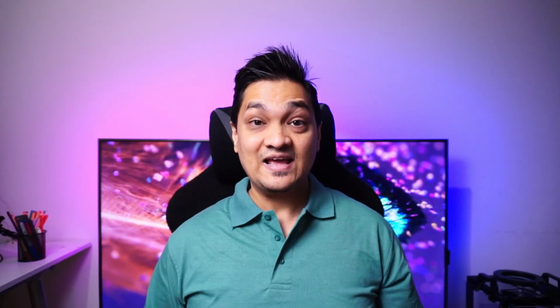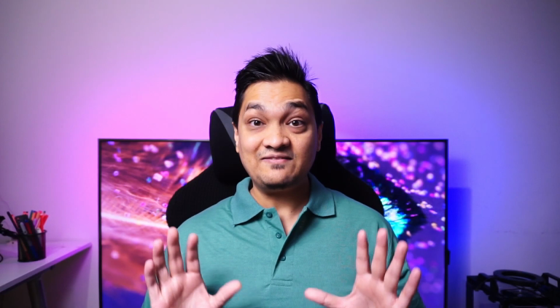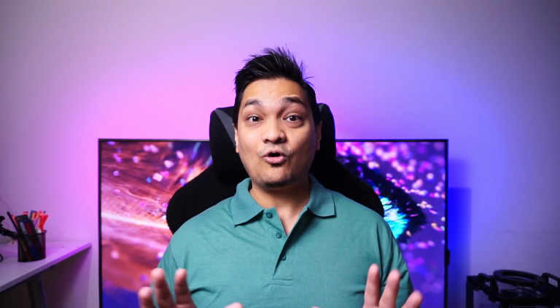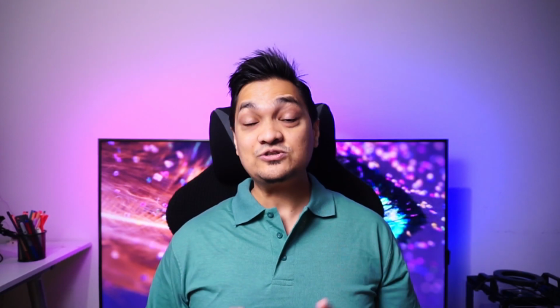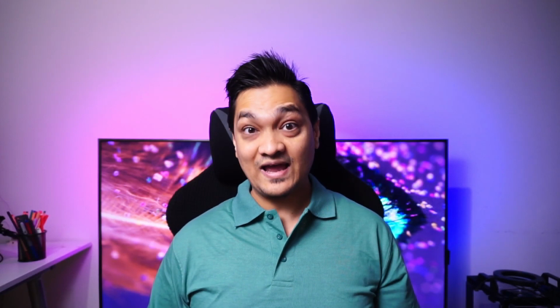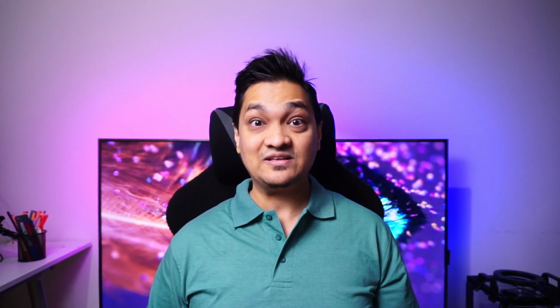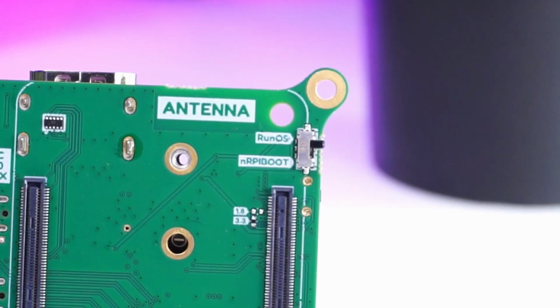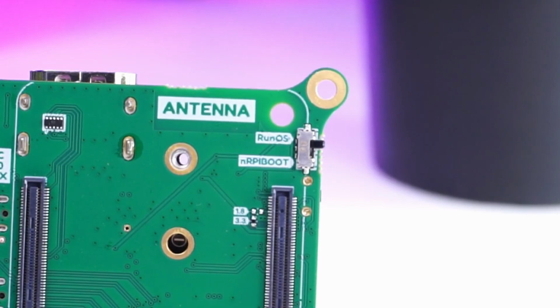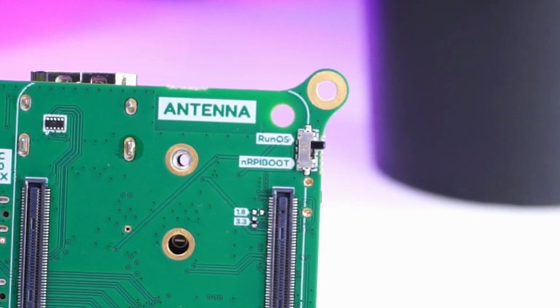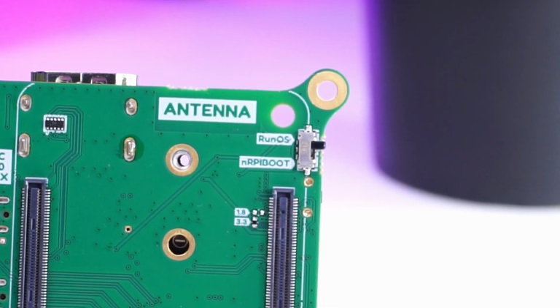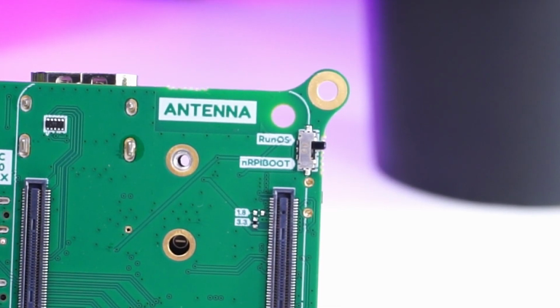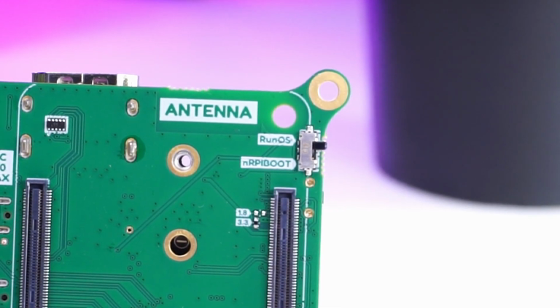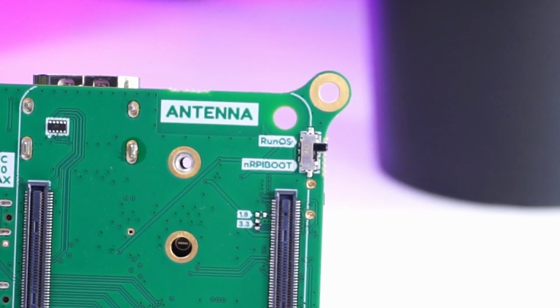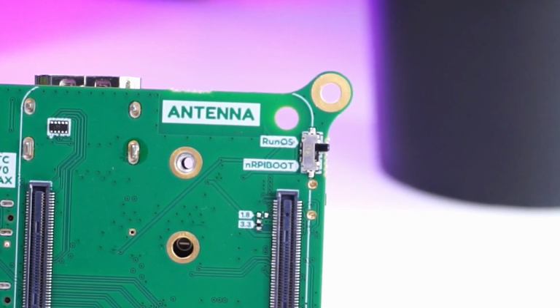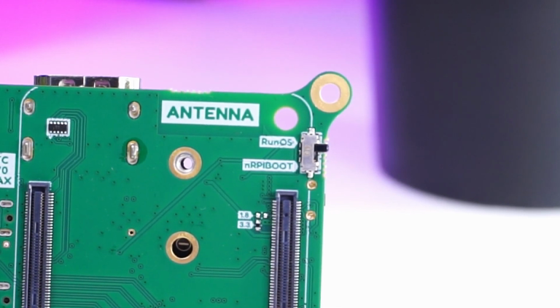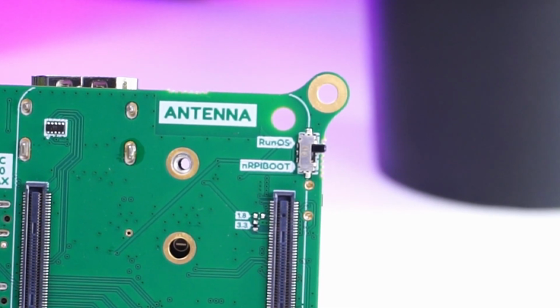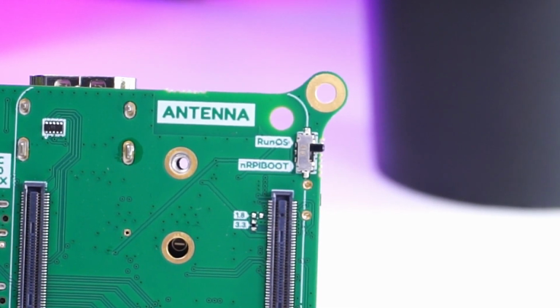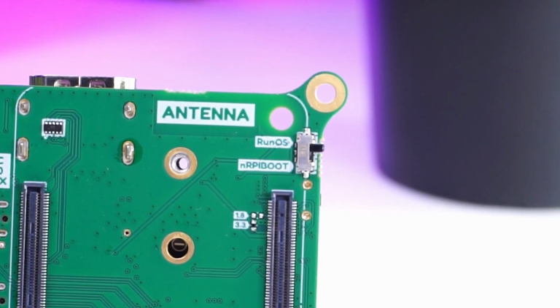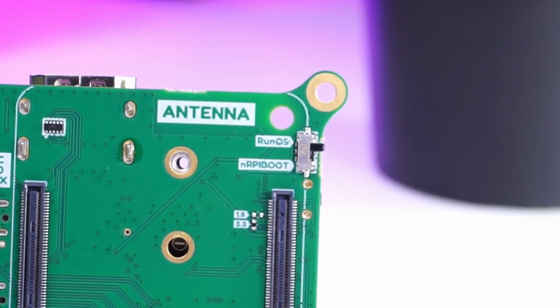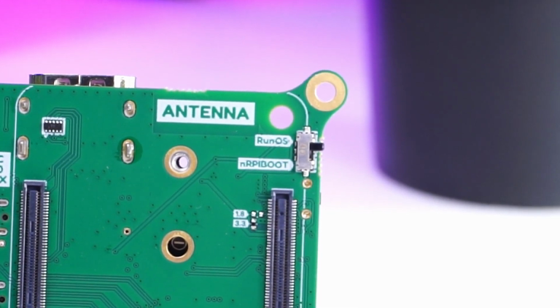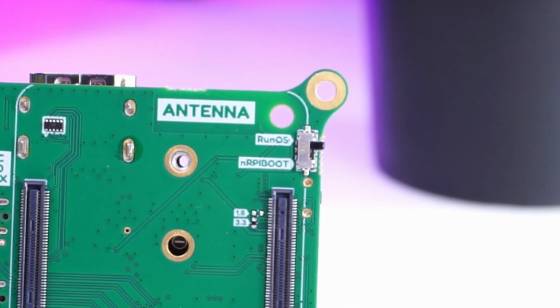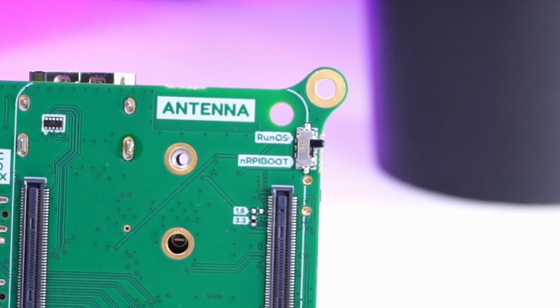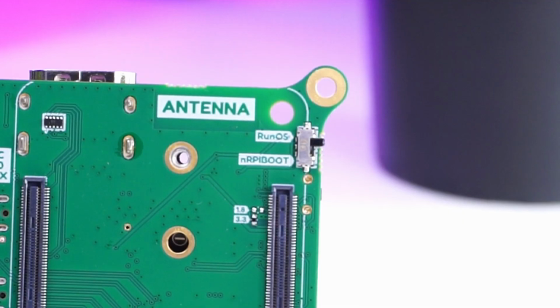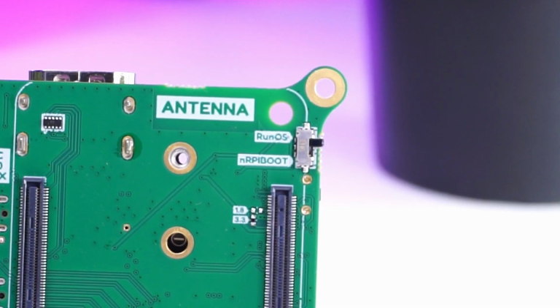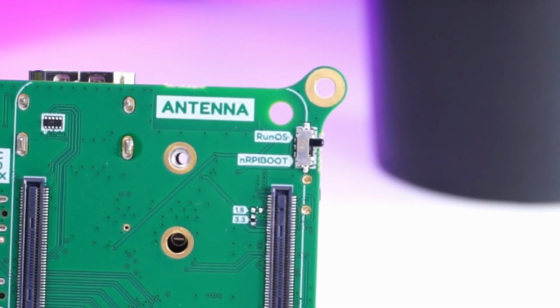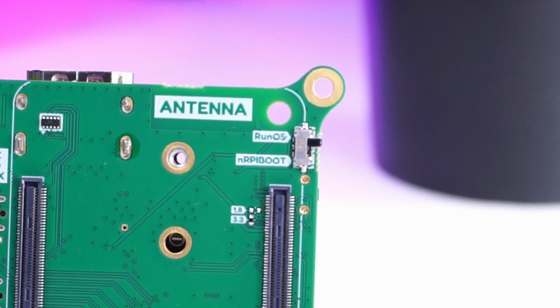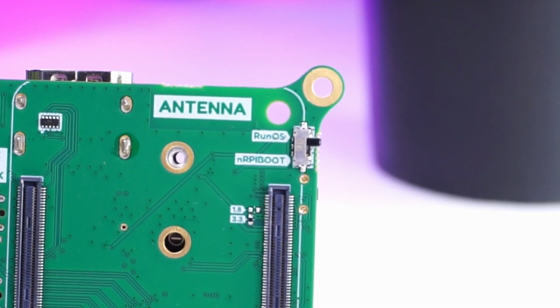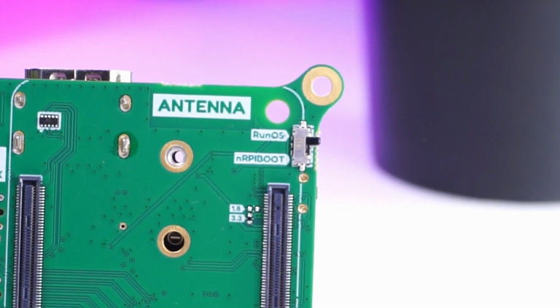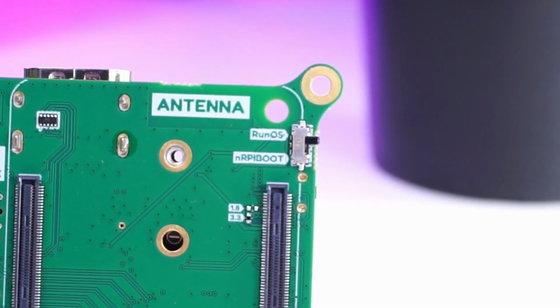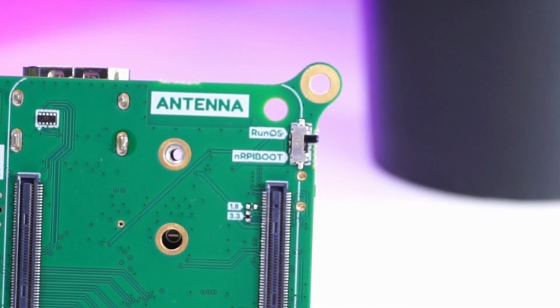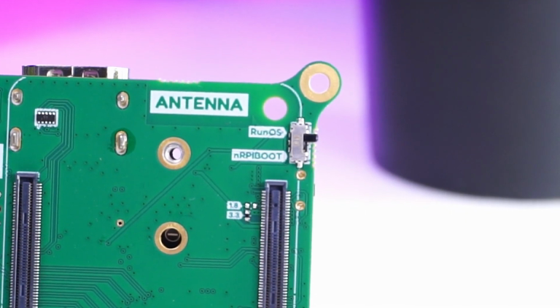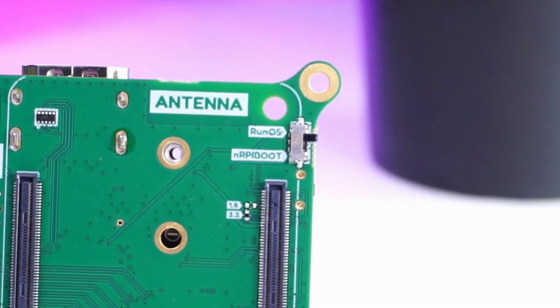There is also an RTC battery connector, the Compute Module 5 connectors, and a switch to either run the OS or to allow flashing the OS on the Compute Module's eMMC storage.